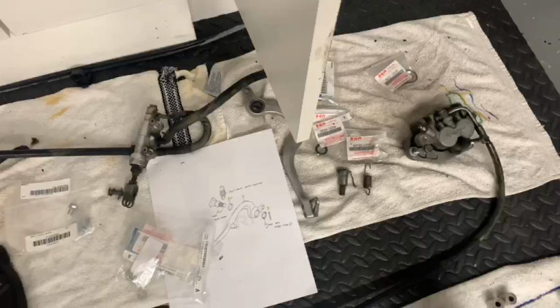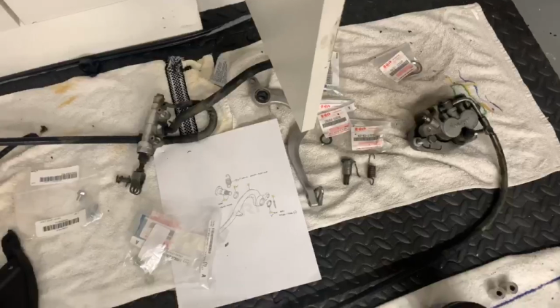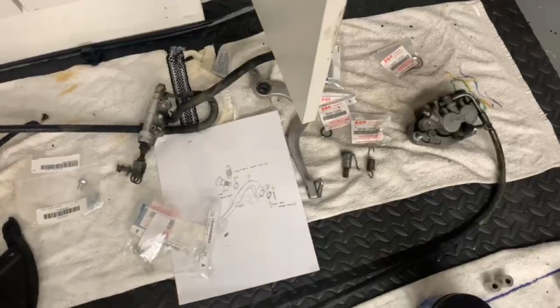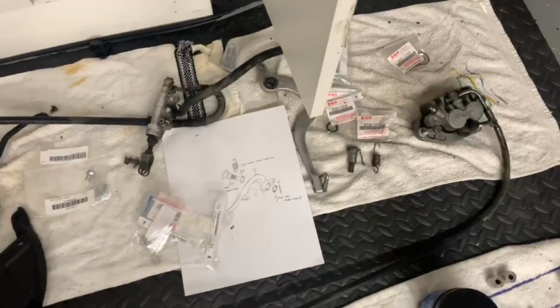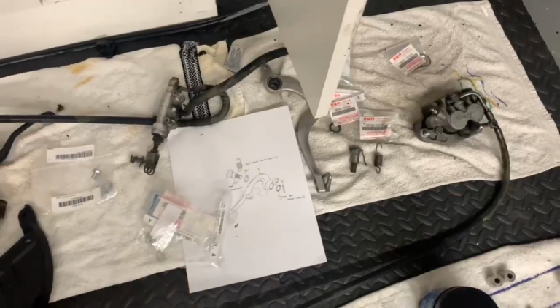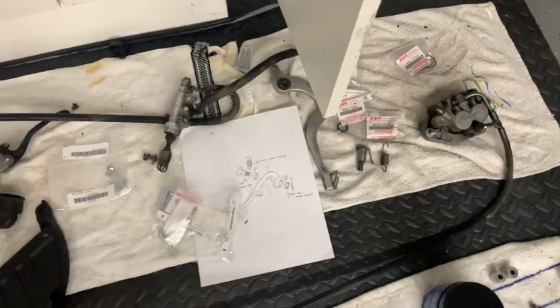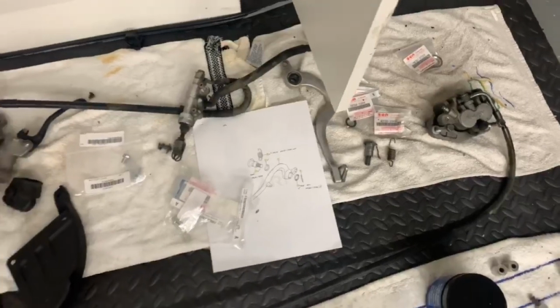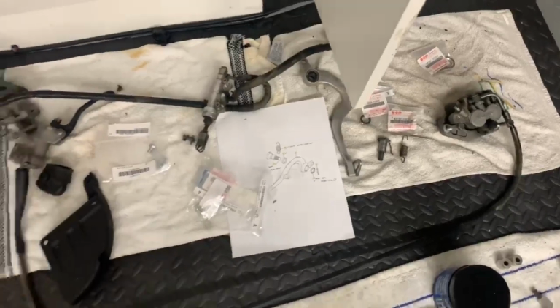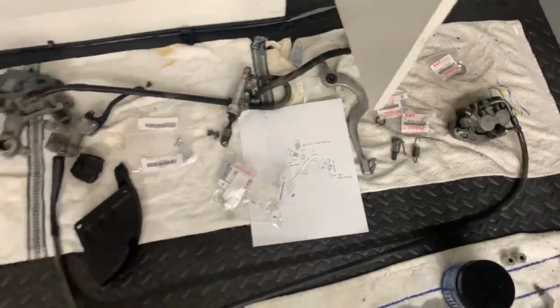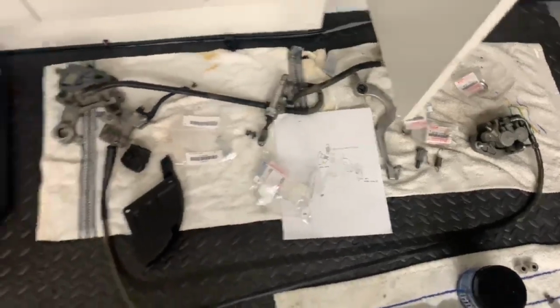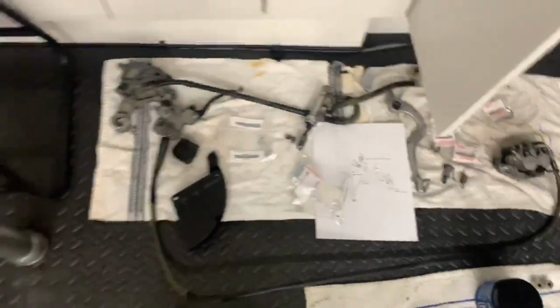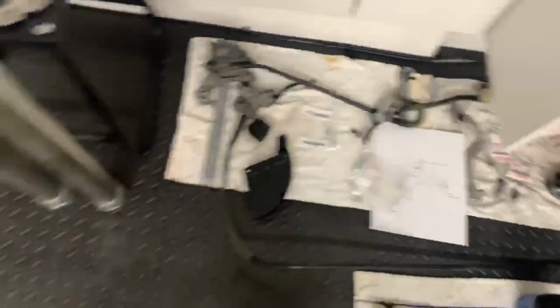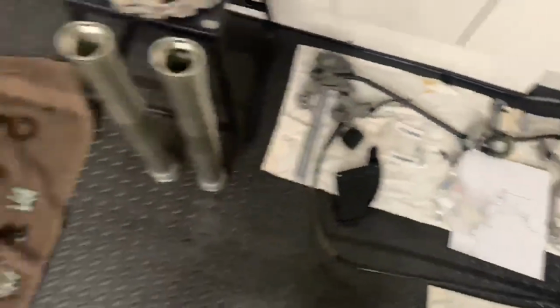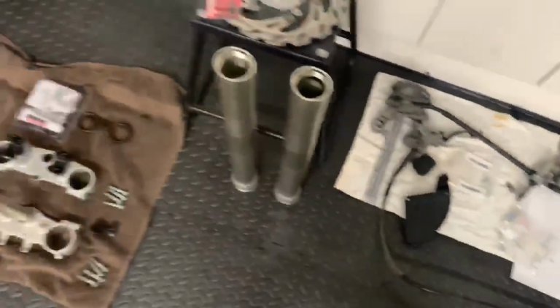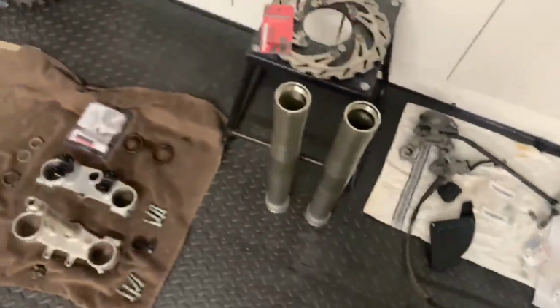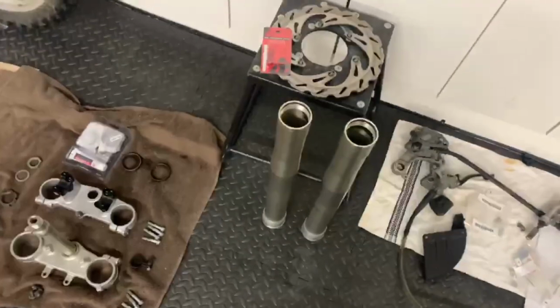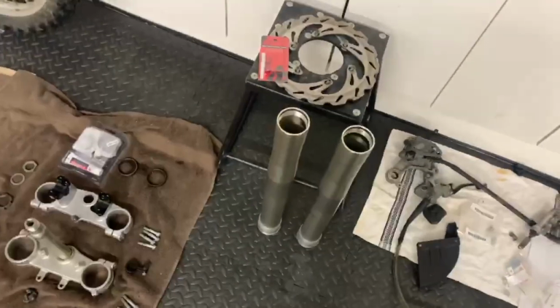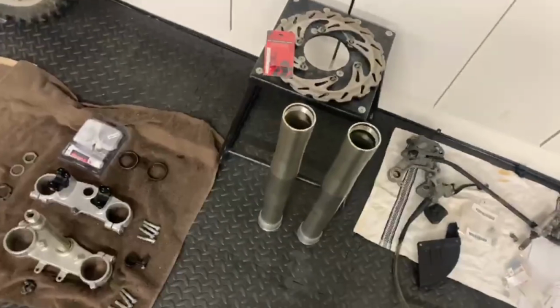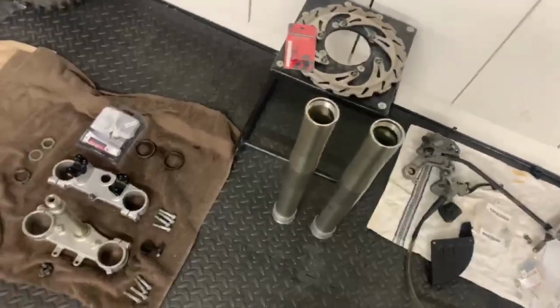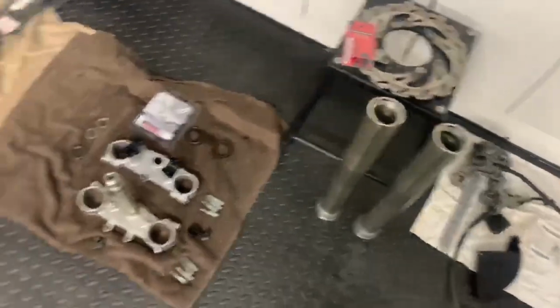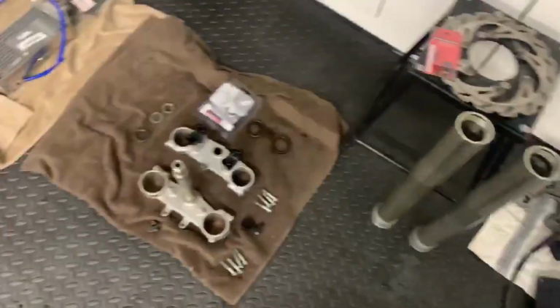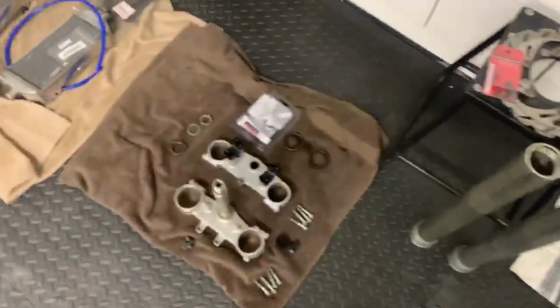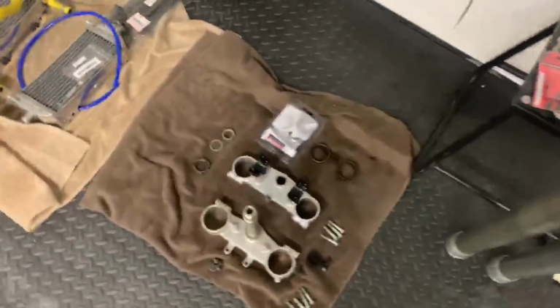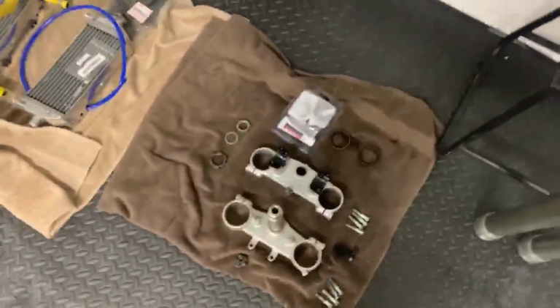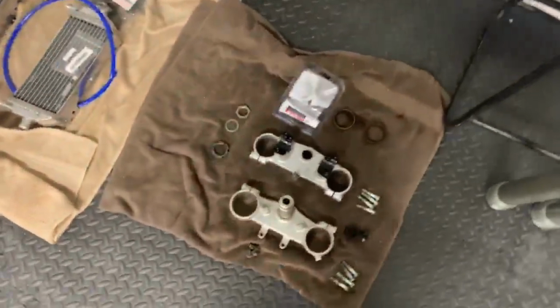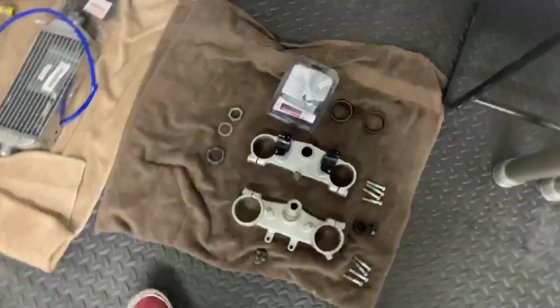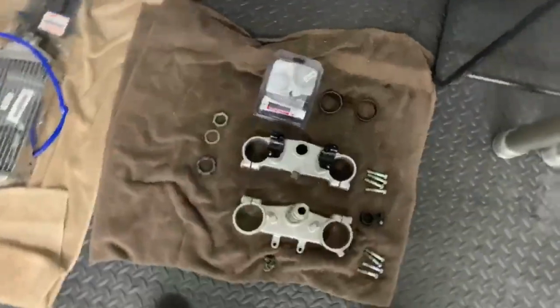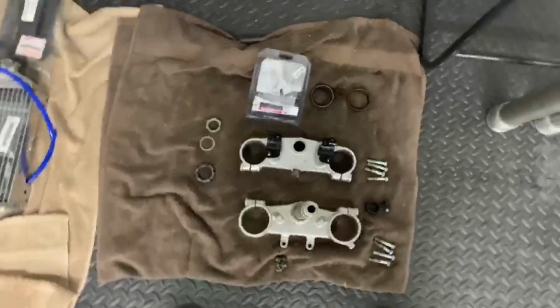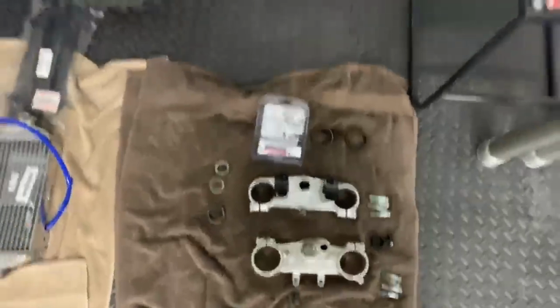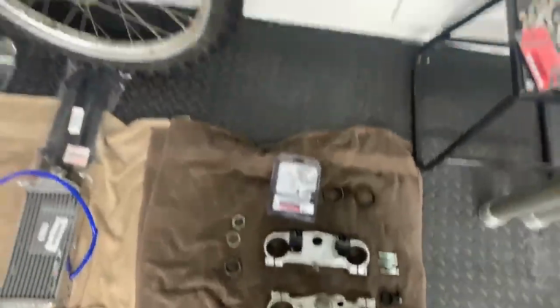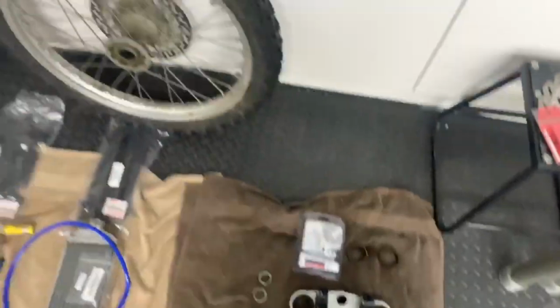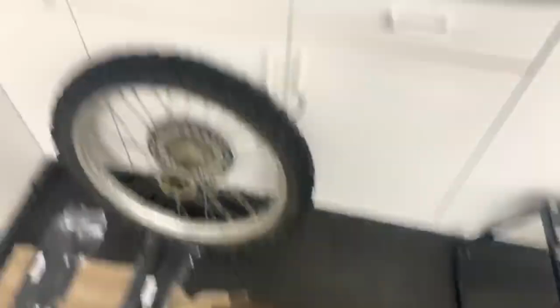It's taken me a minute to figure out exactly what the bike needed, so it's going to be pretty exciting to see this thing come back together.